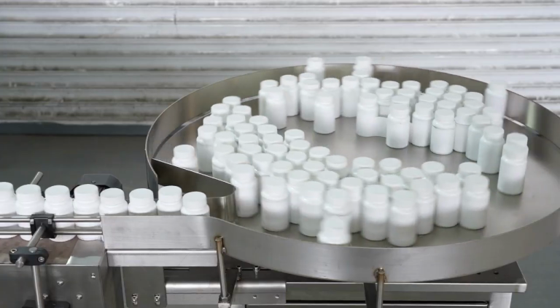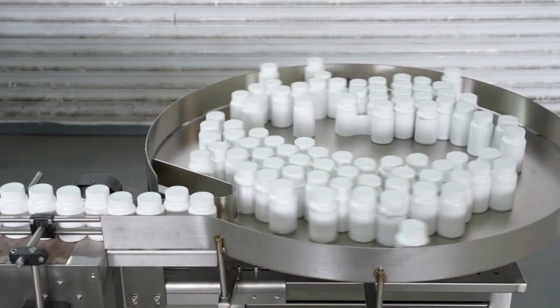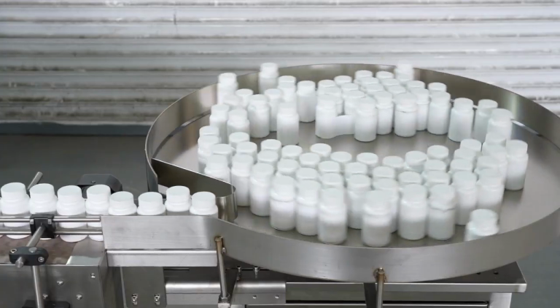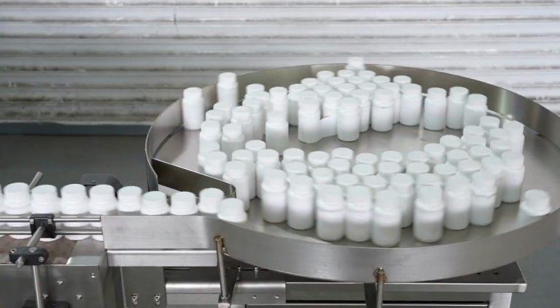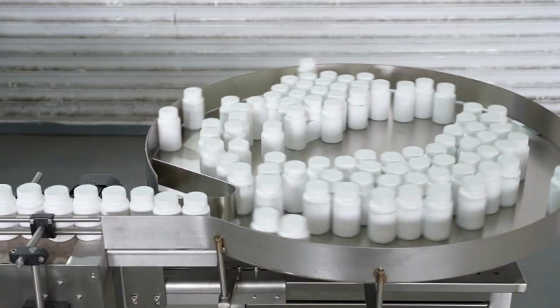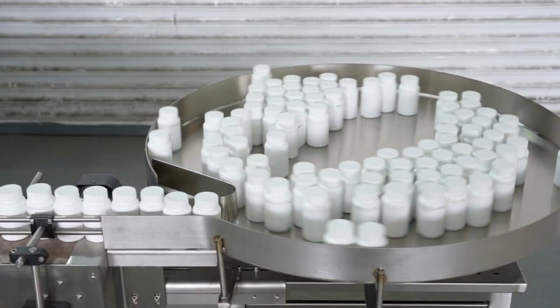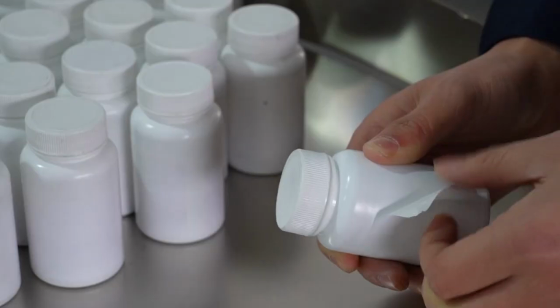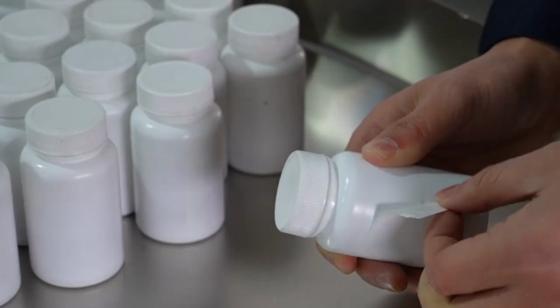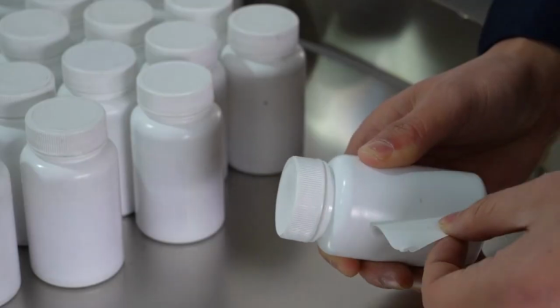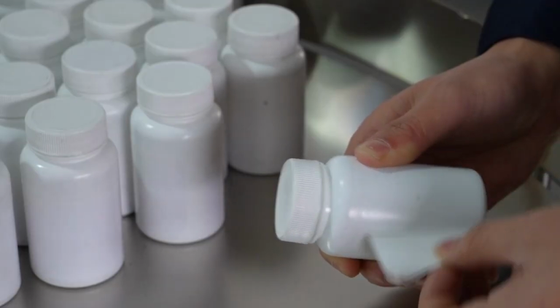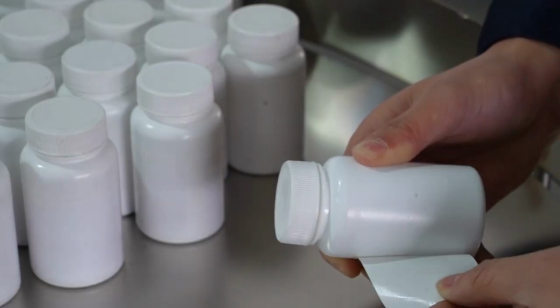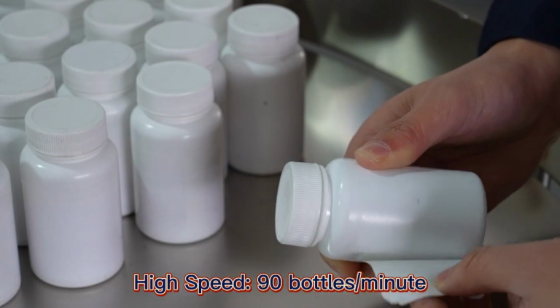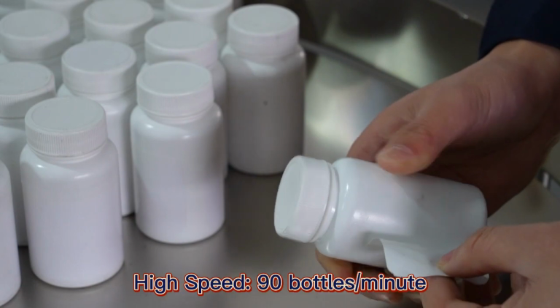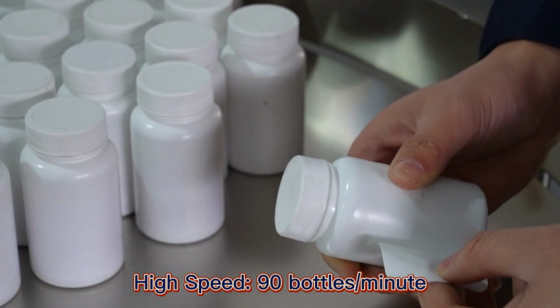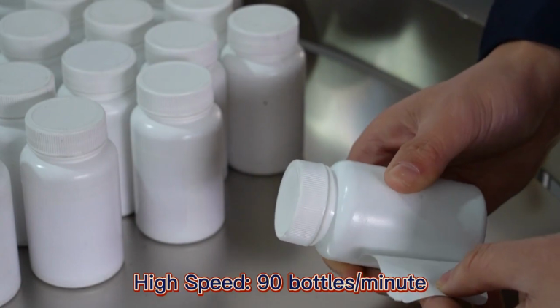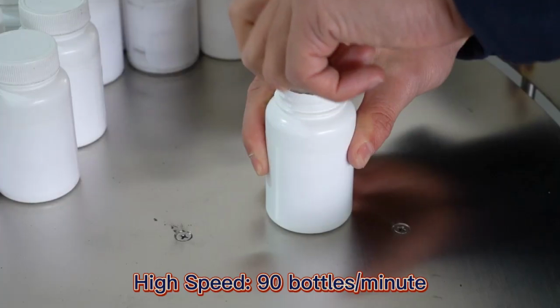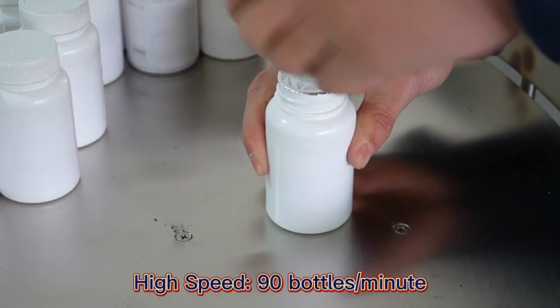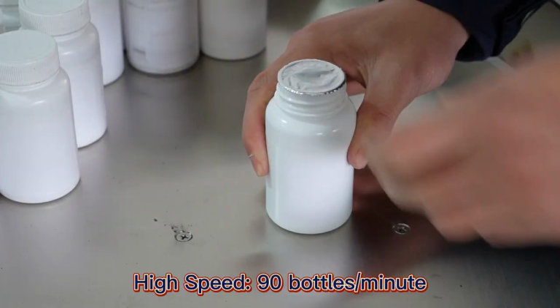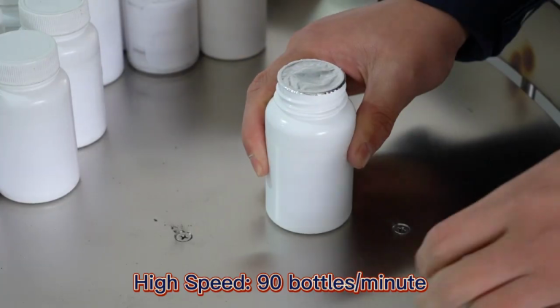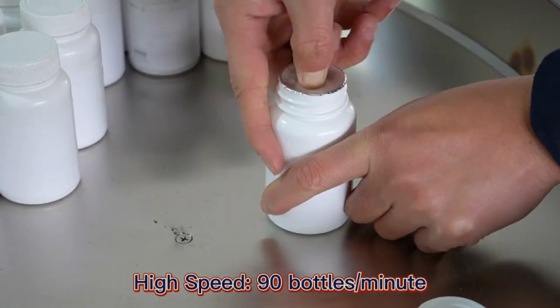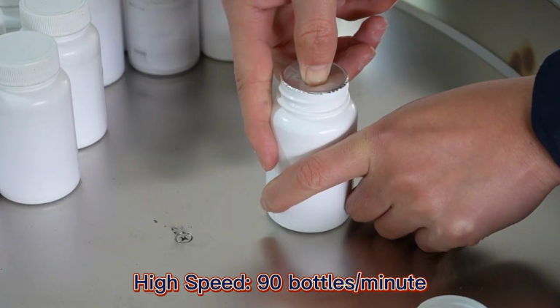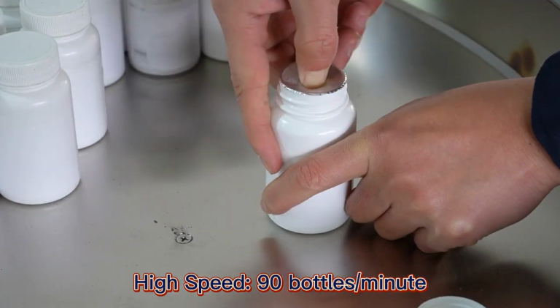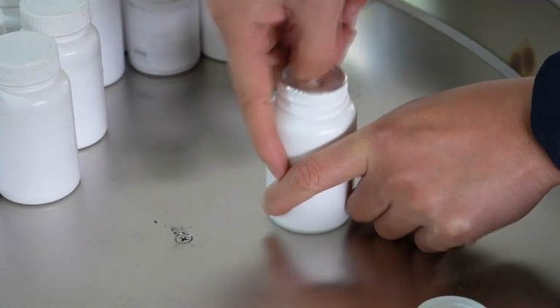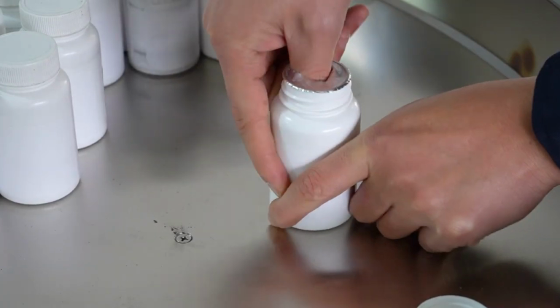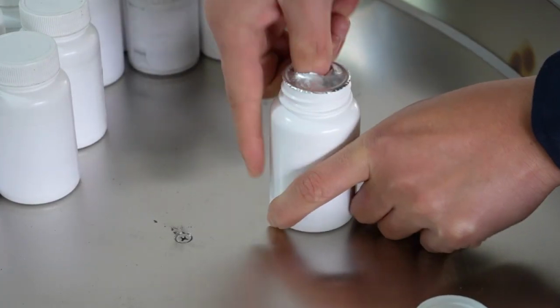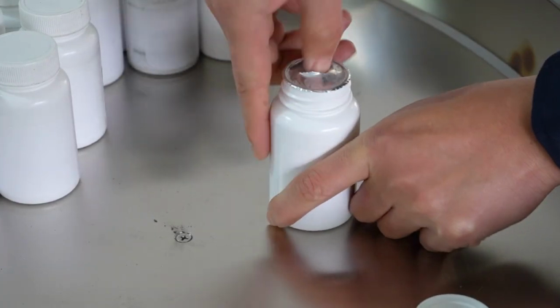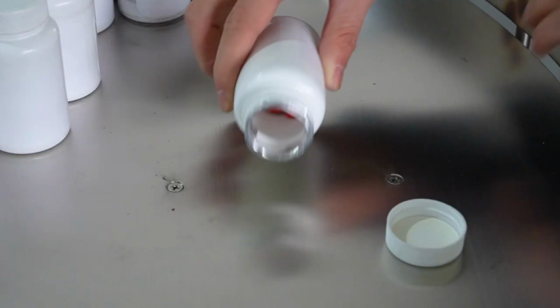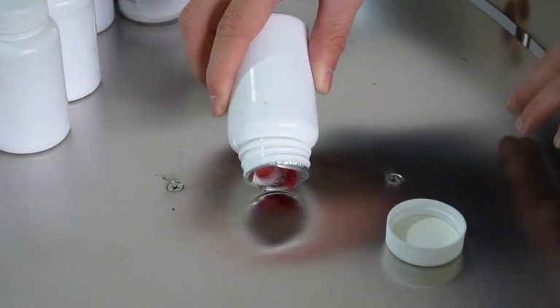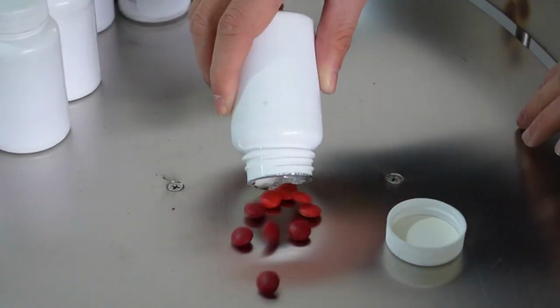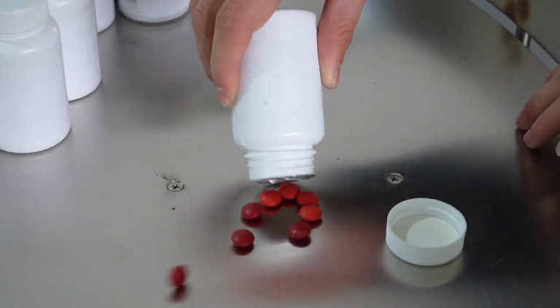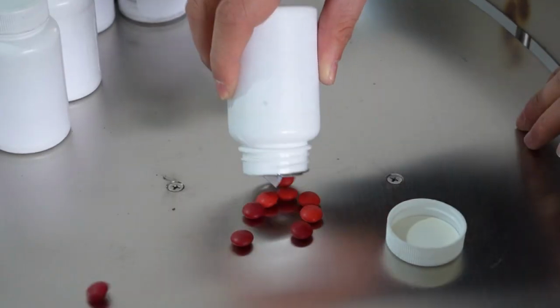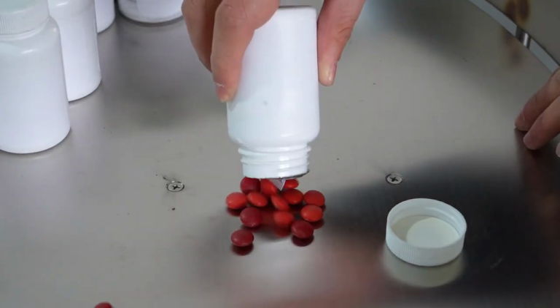The main counting machine adopts three stages and wide channel, which can improve the filling capacity.